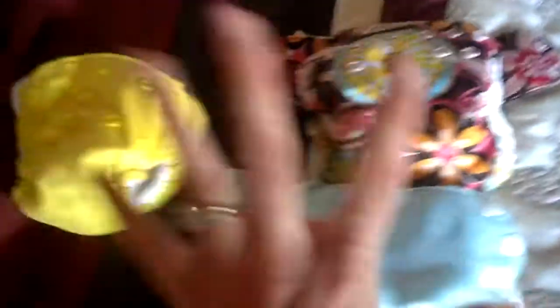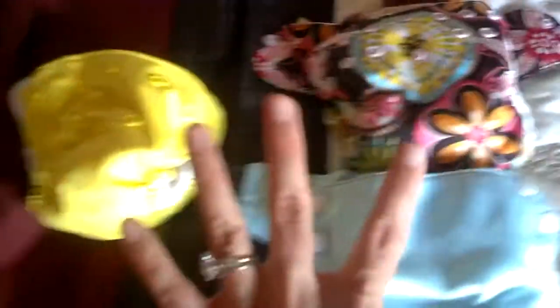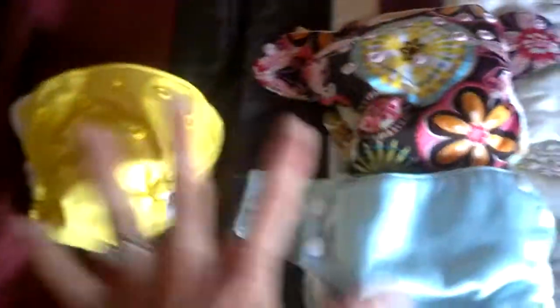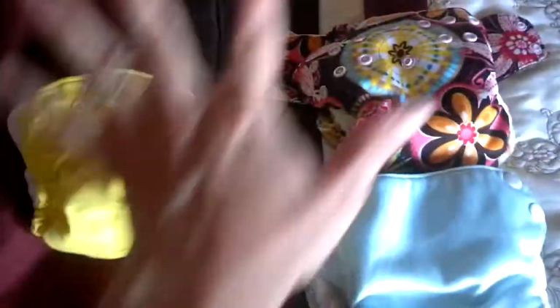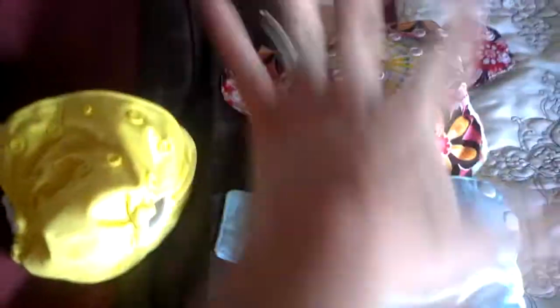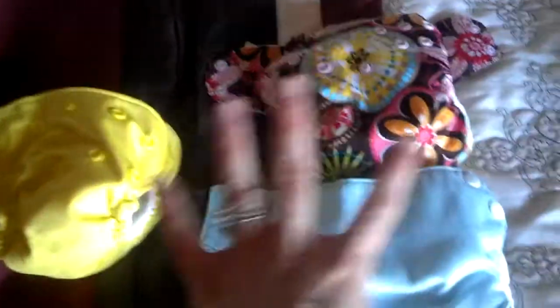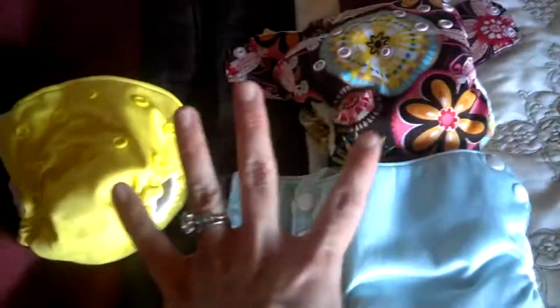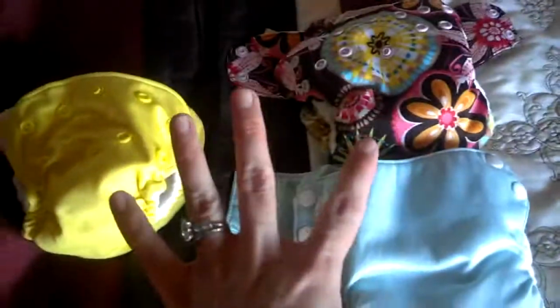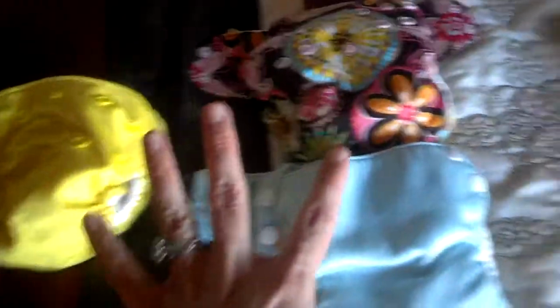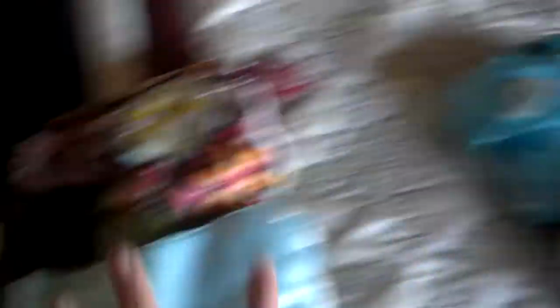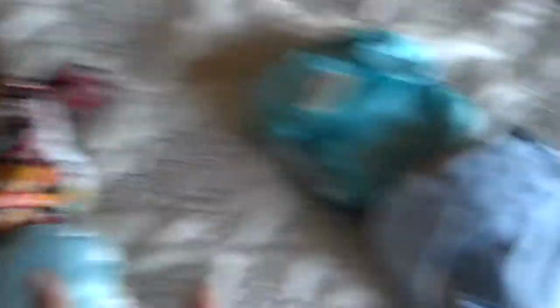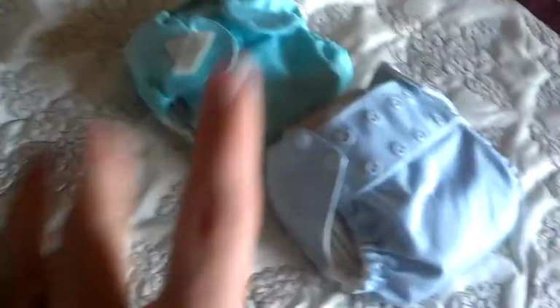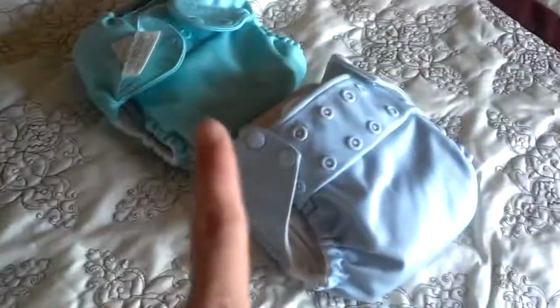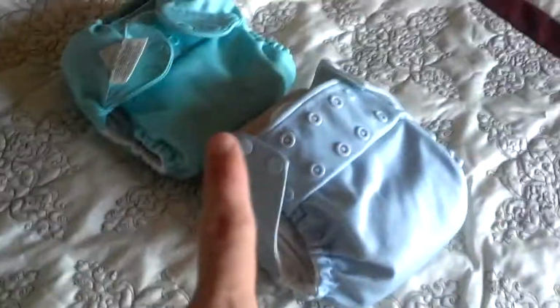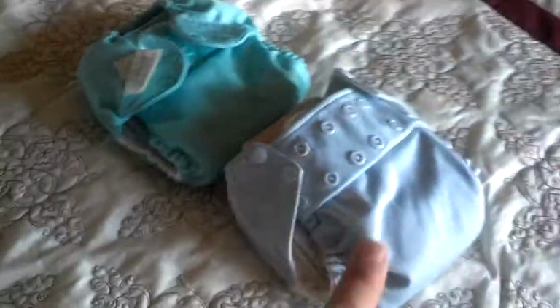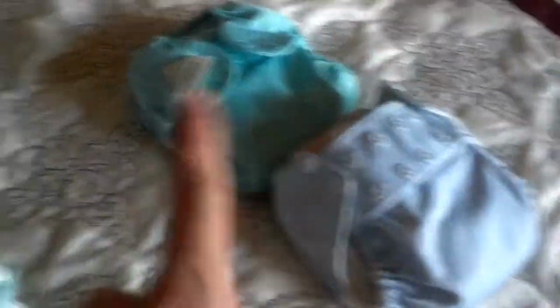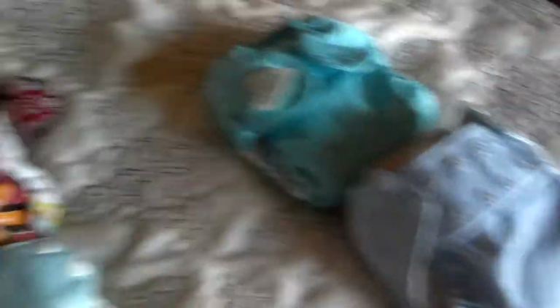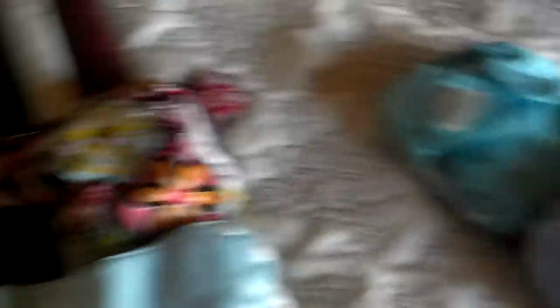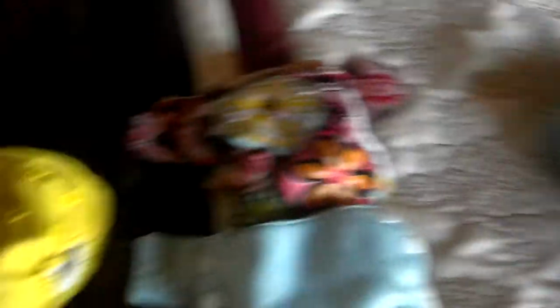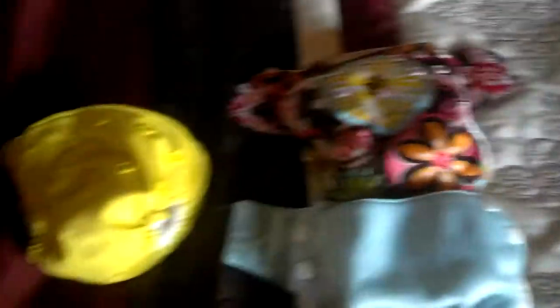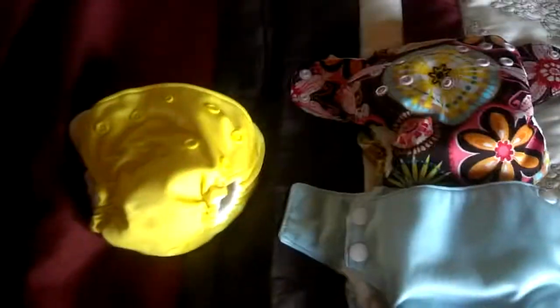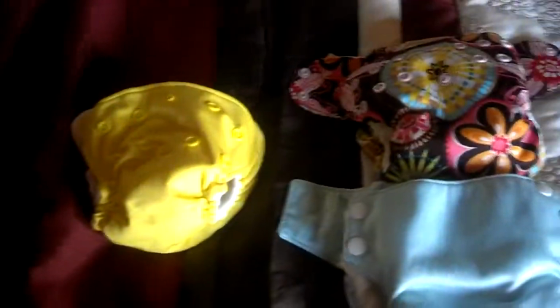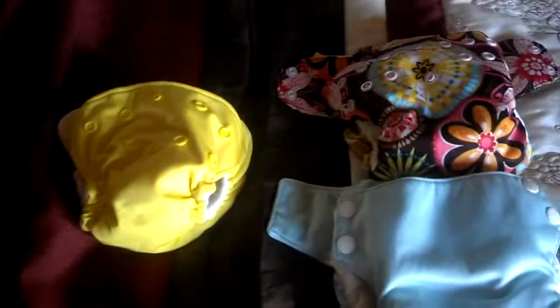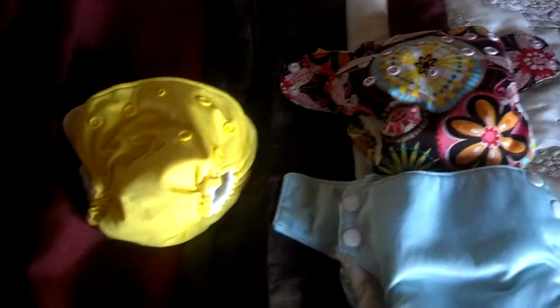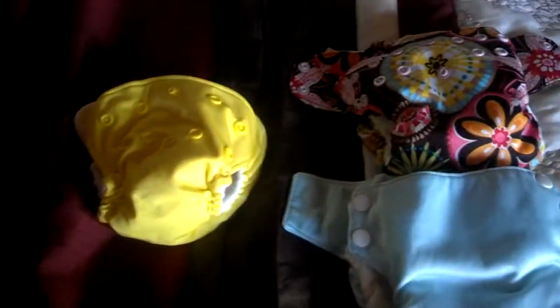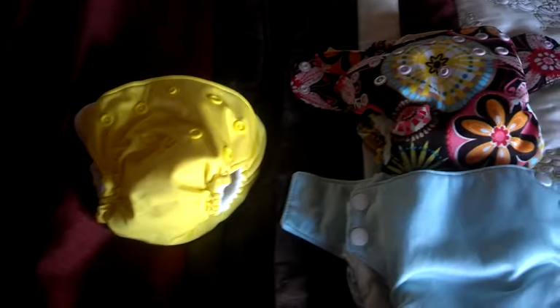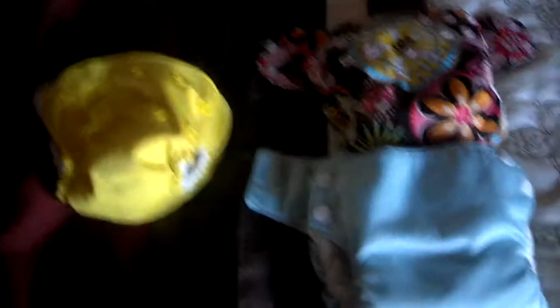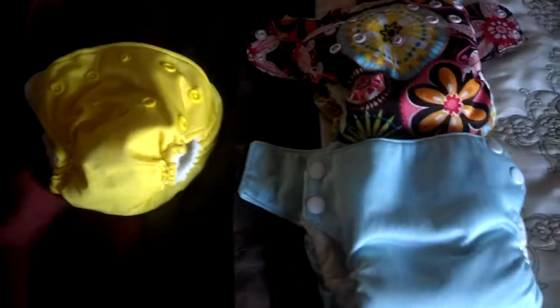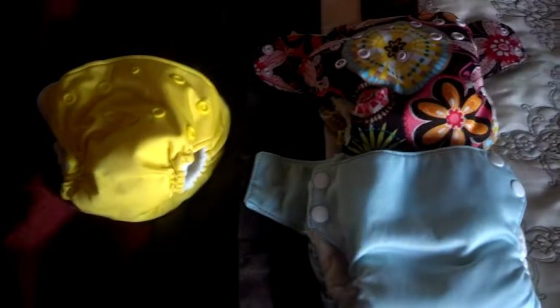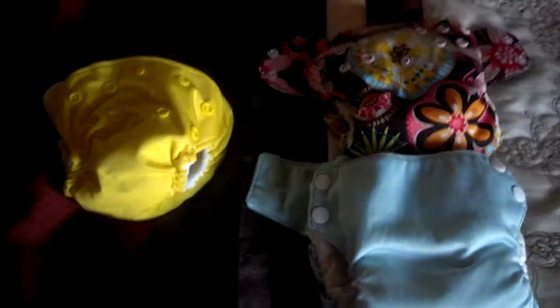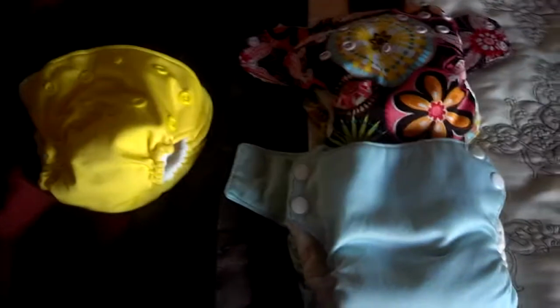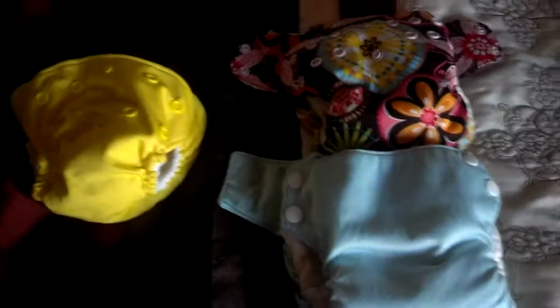So that's it on the newborns, and I'll show you my favorite one-size diapers next.